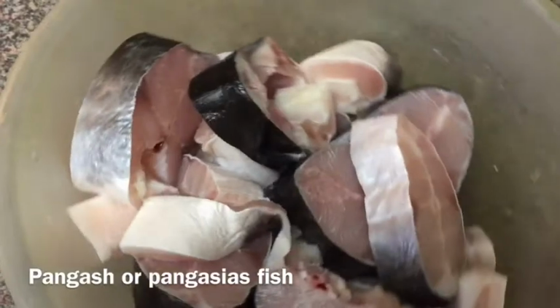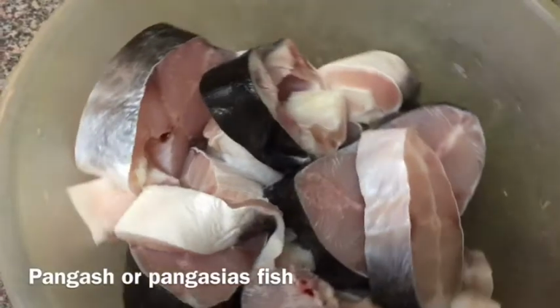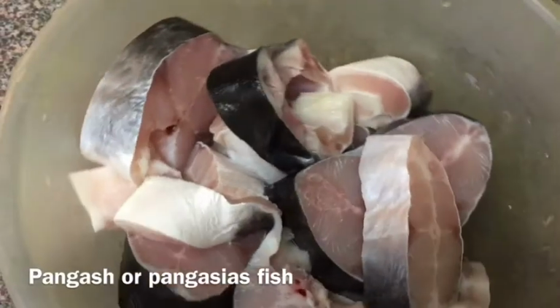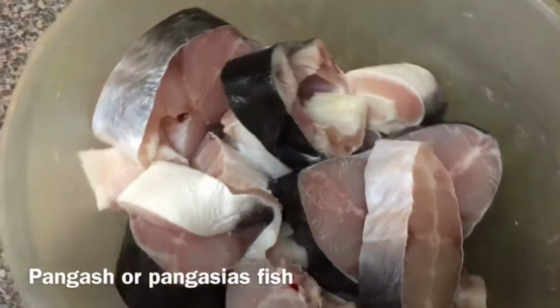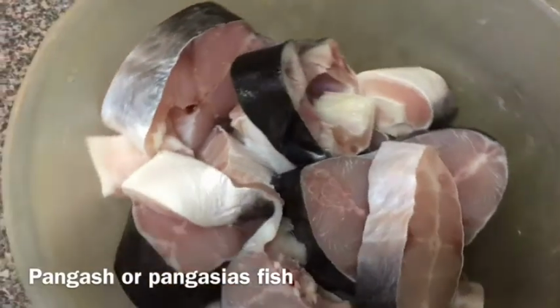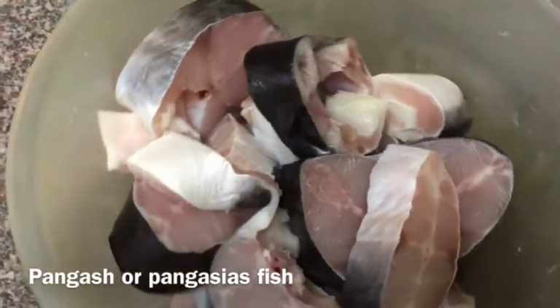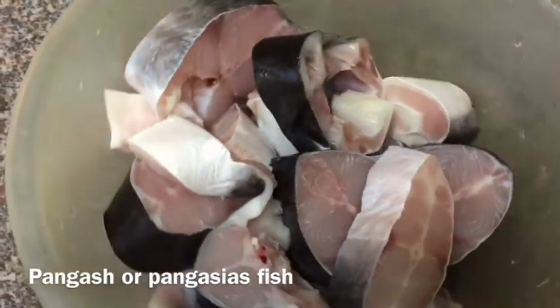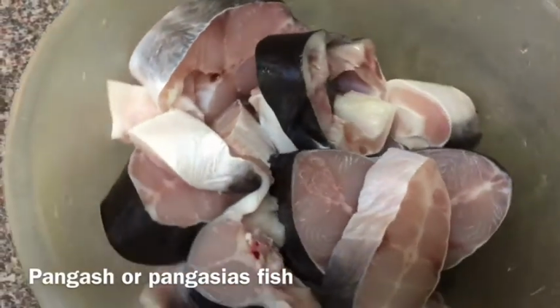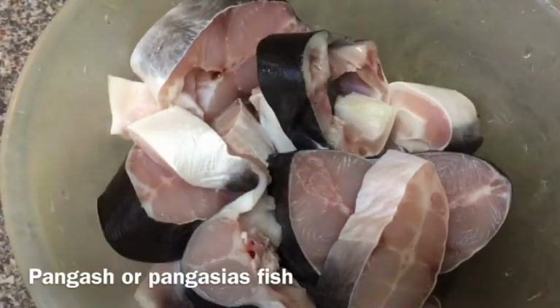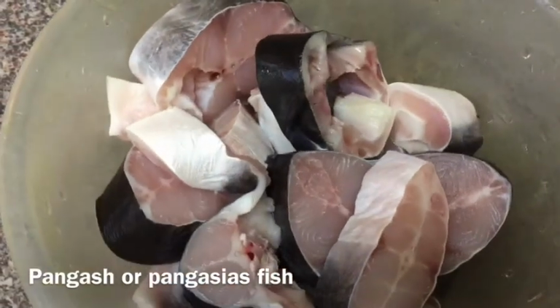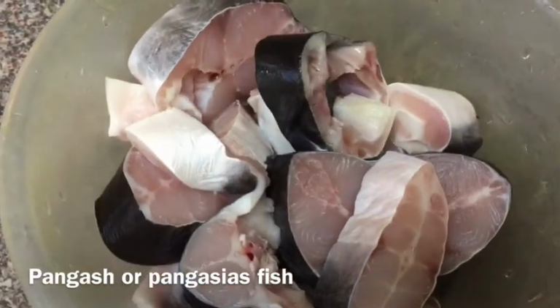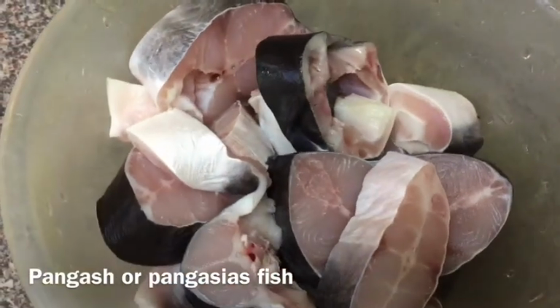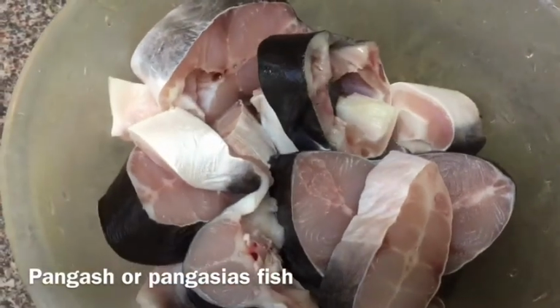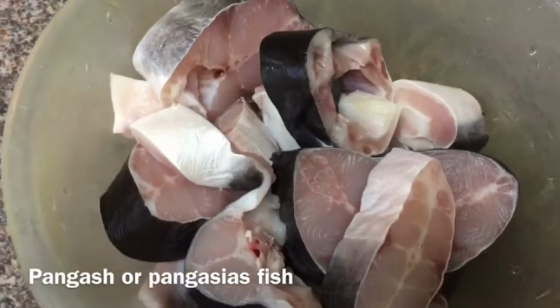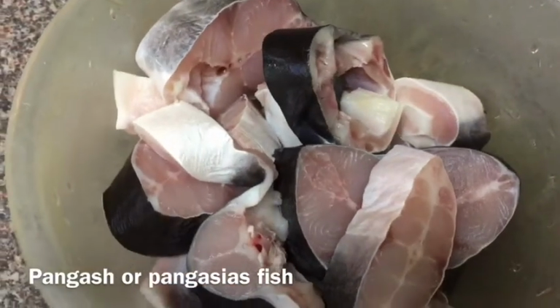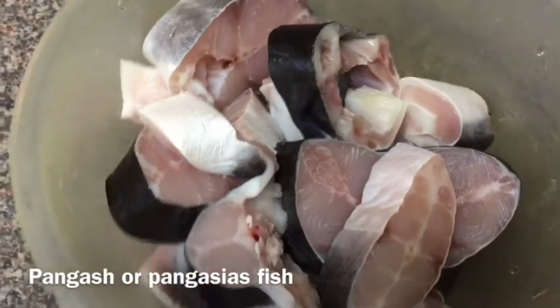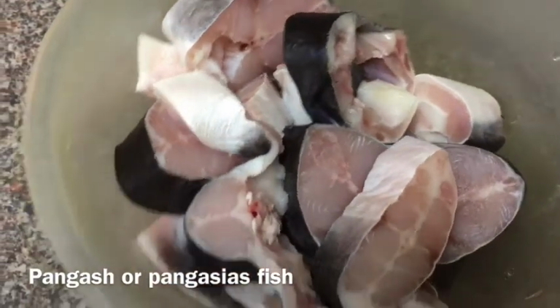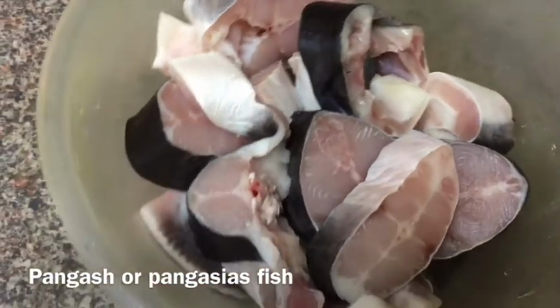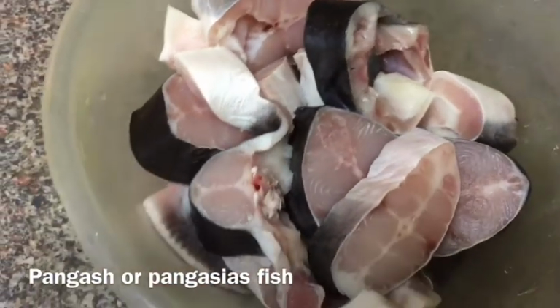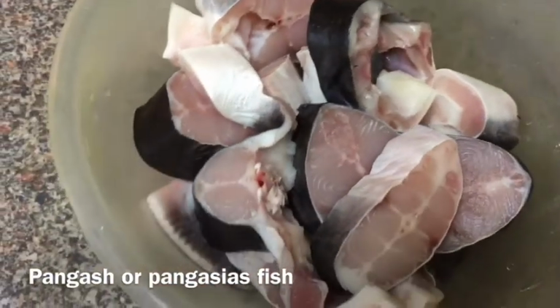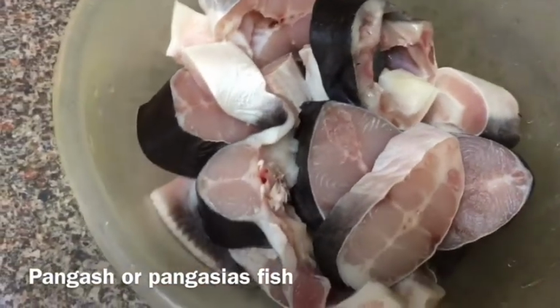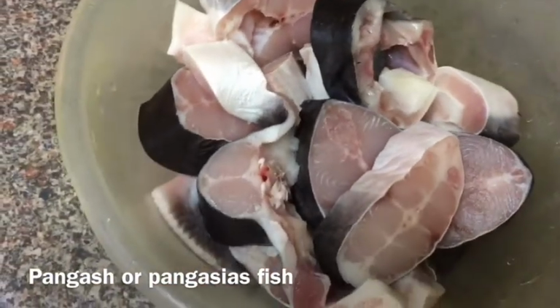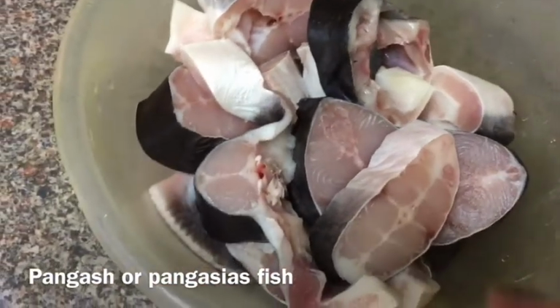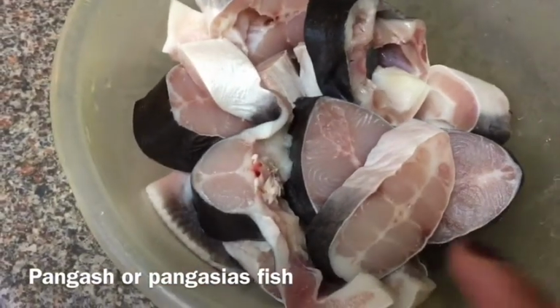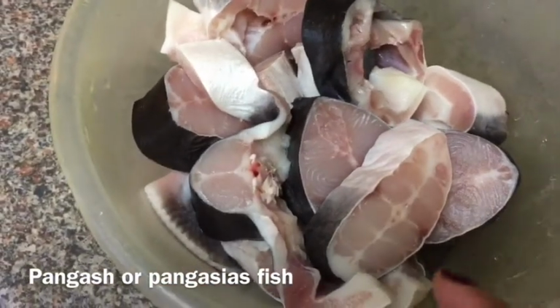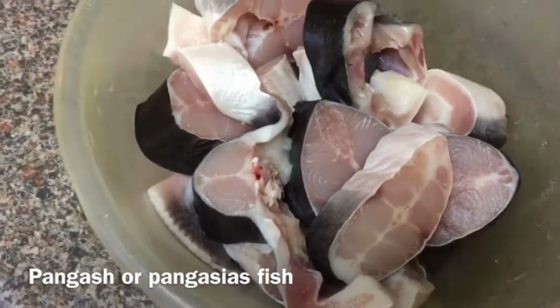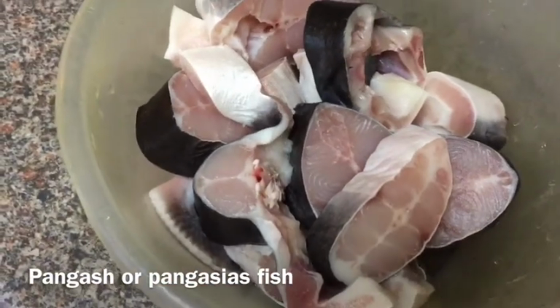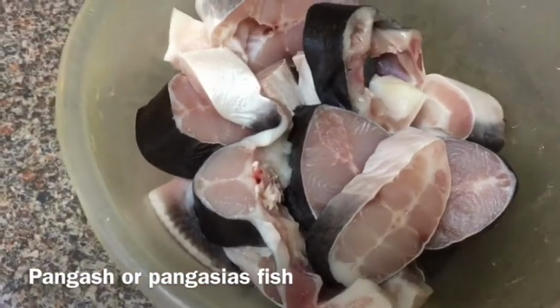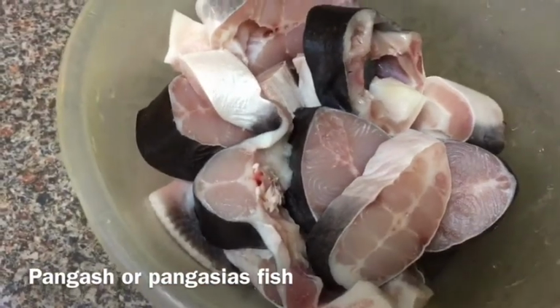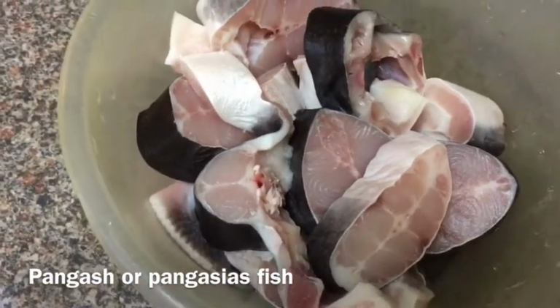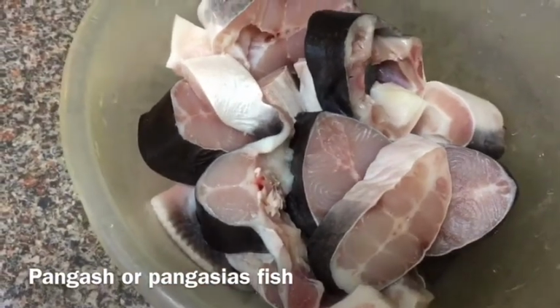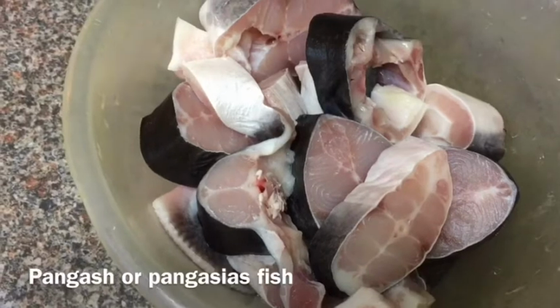I will cook it with catfish. Together I will cook it.